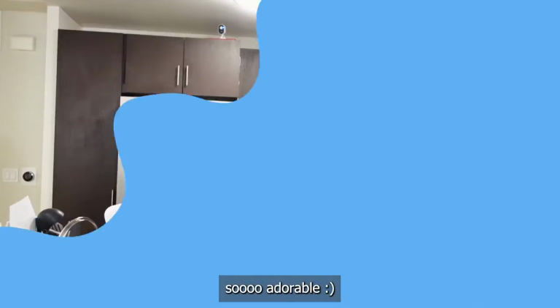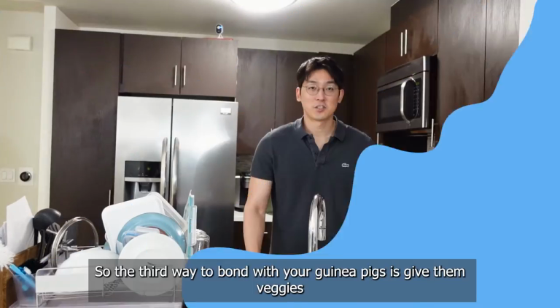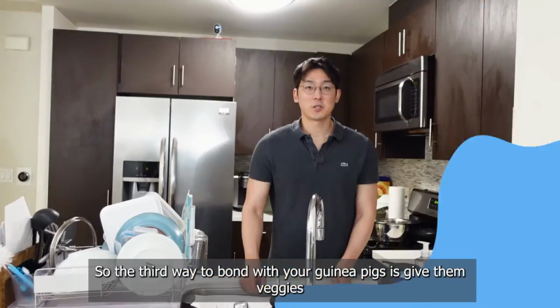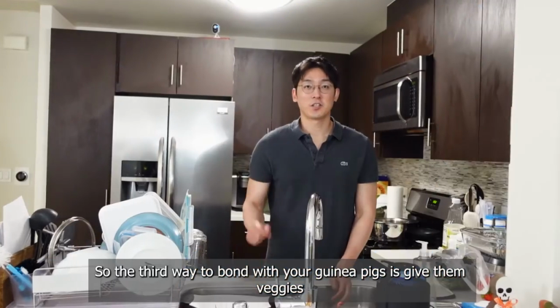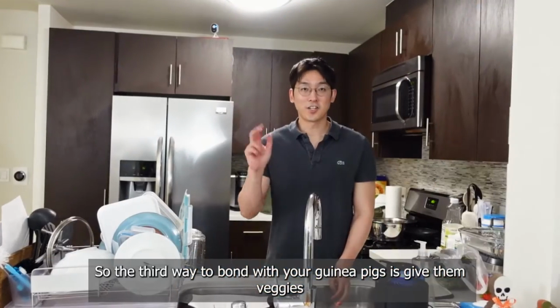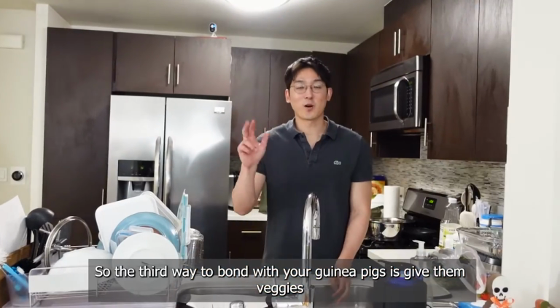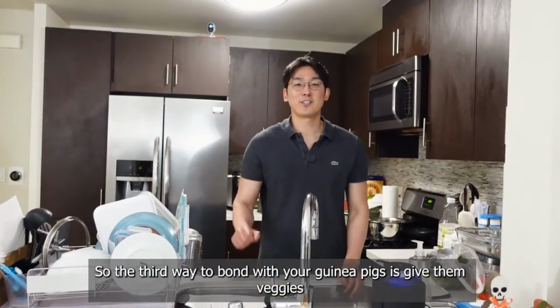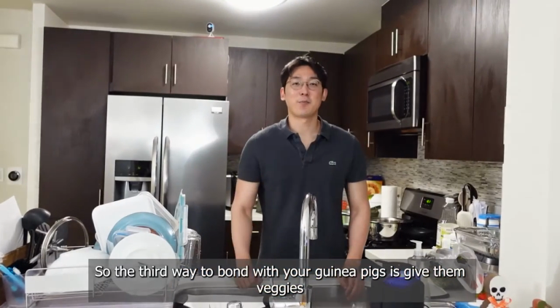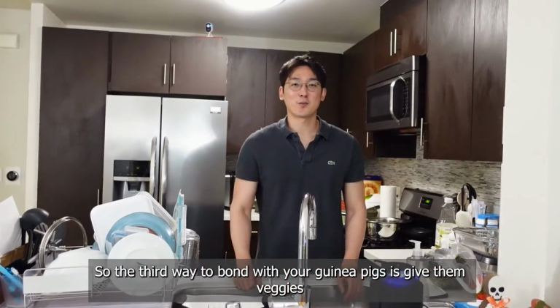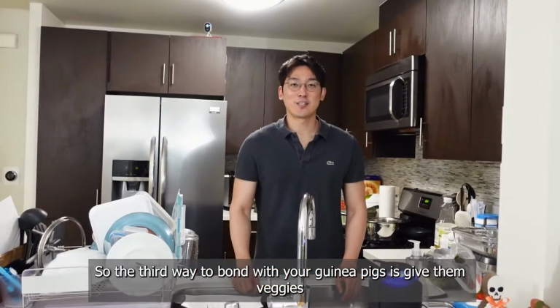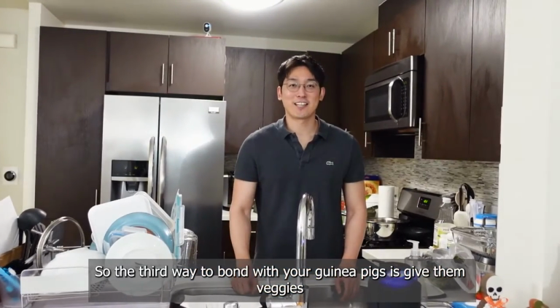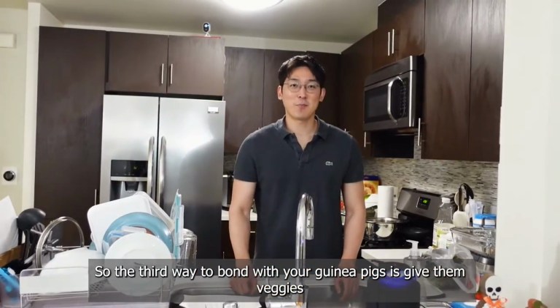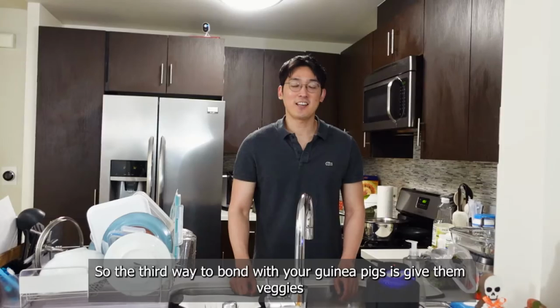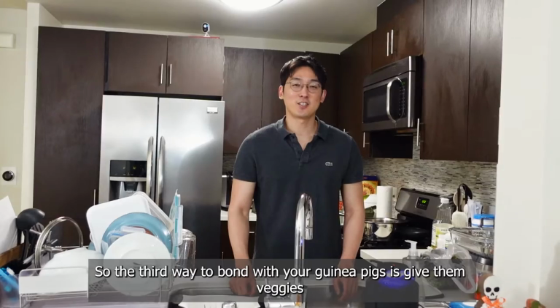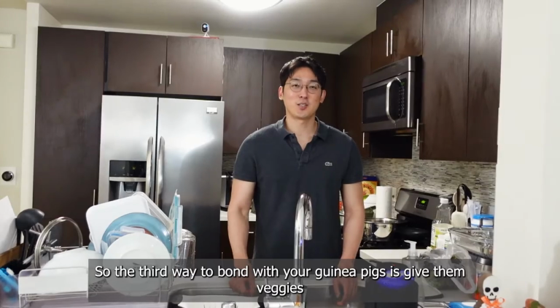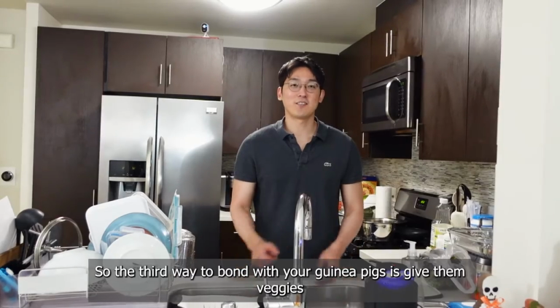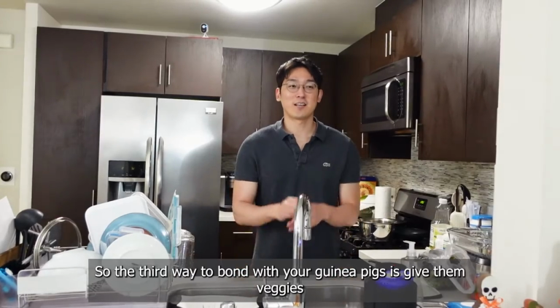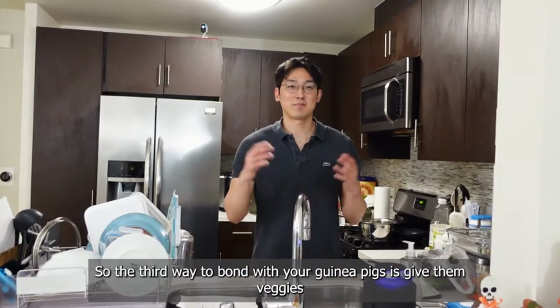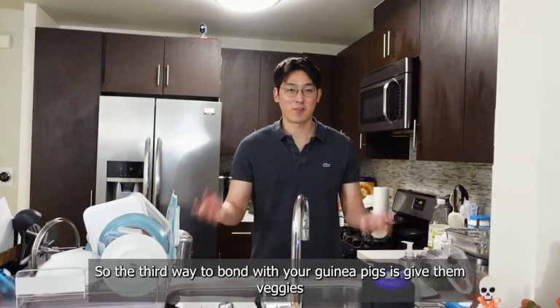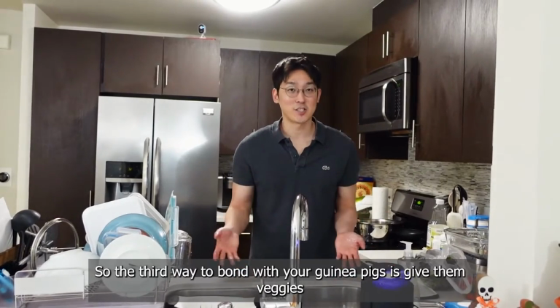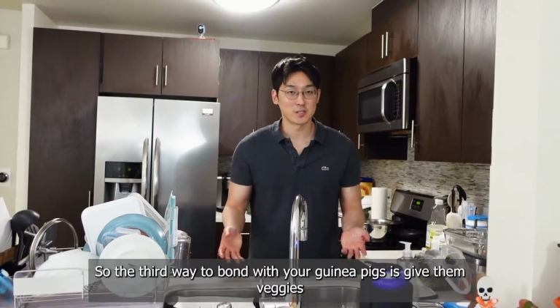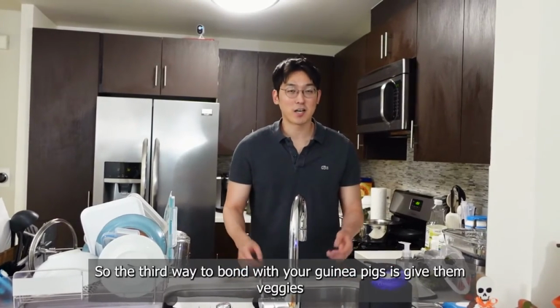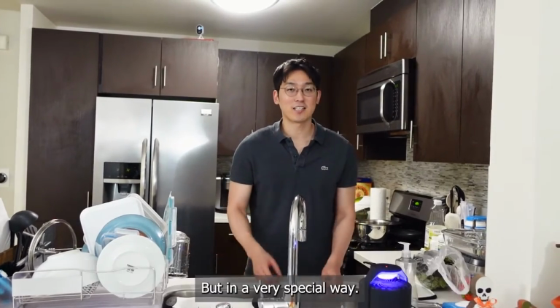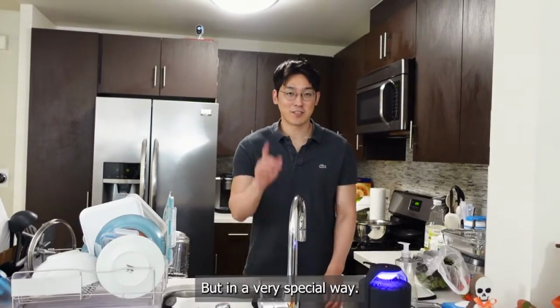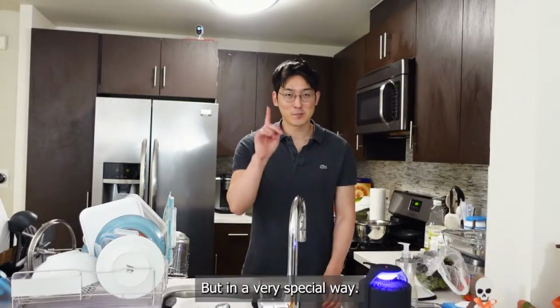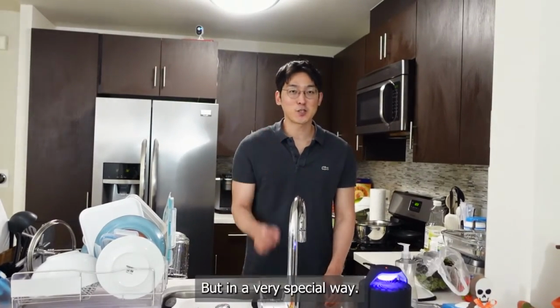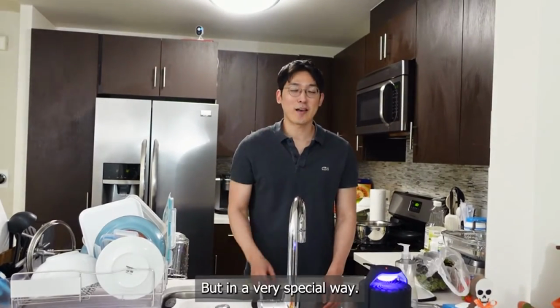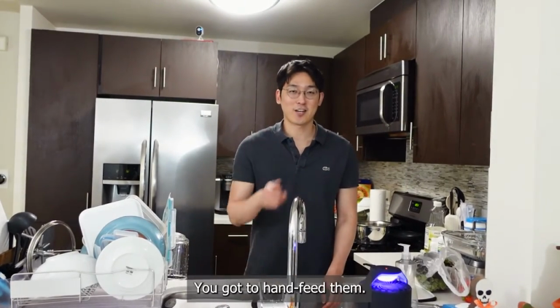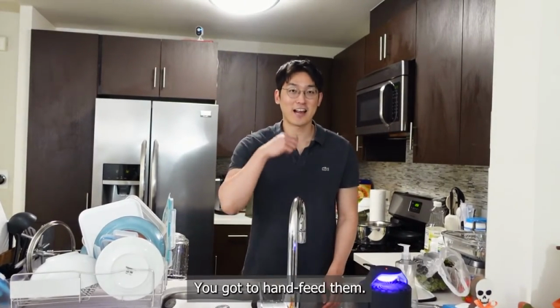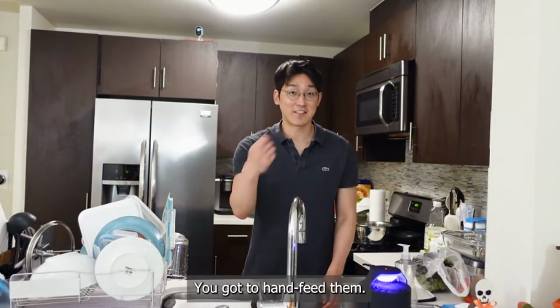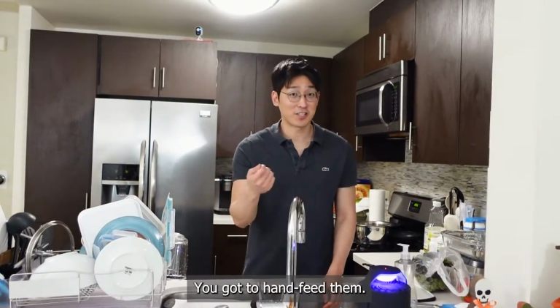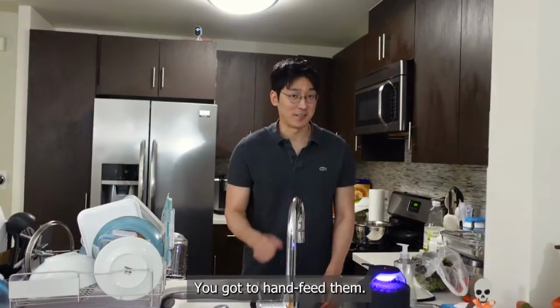So the third way to bond with your guinea pig is to give them veggies, but in a very special way — you have to hand feed them.